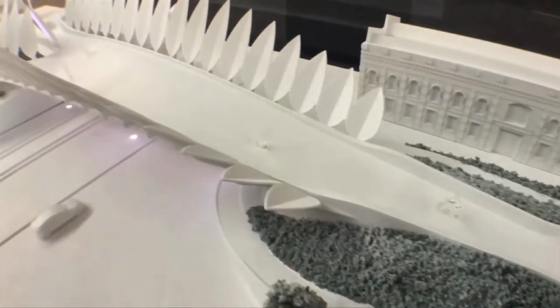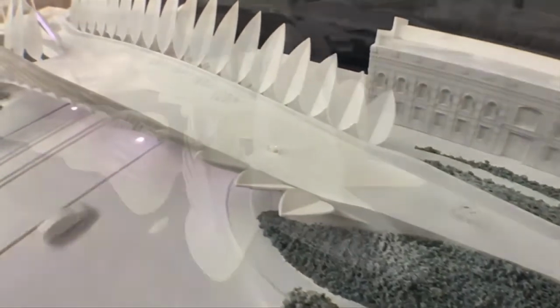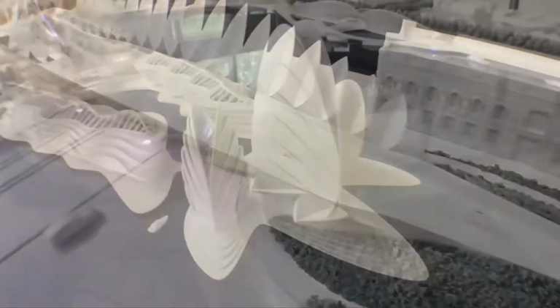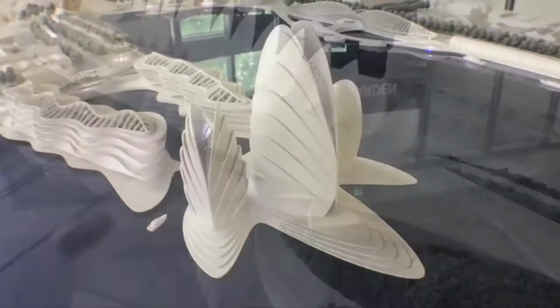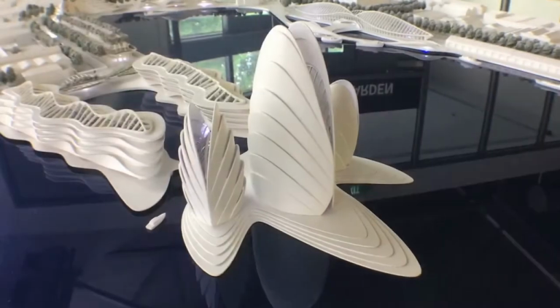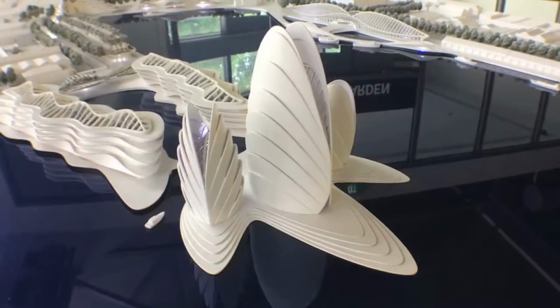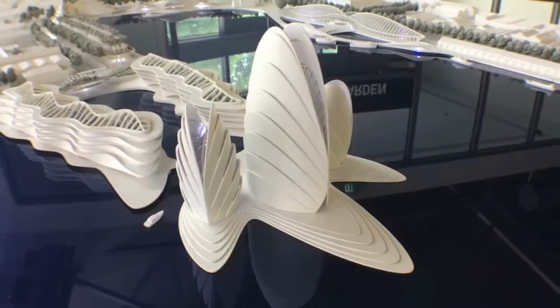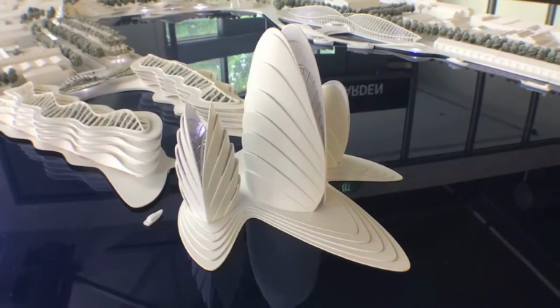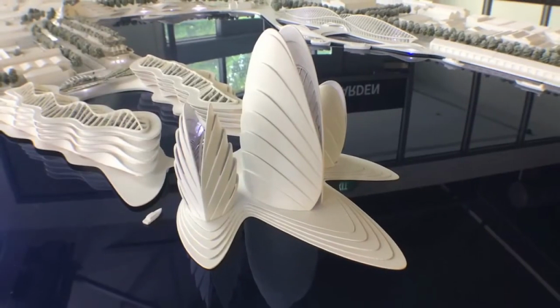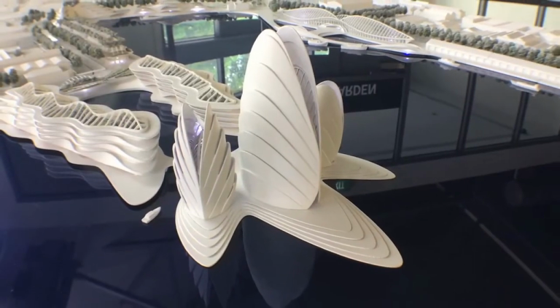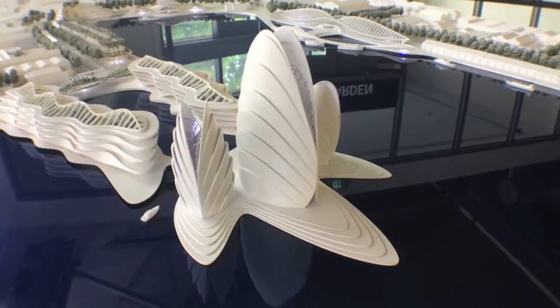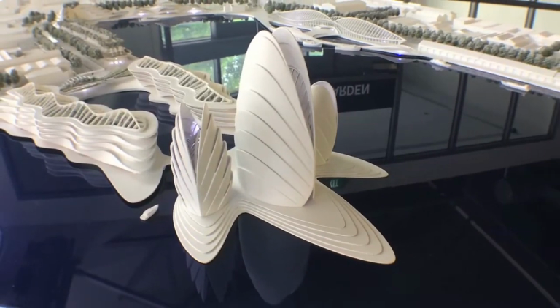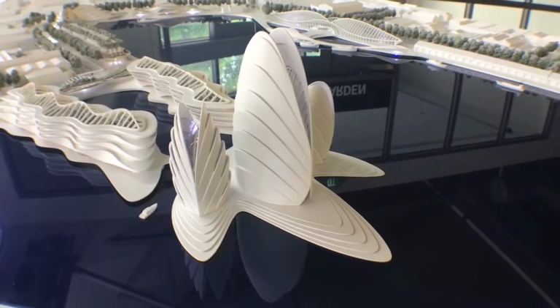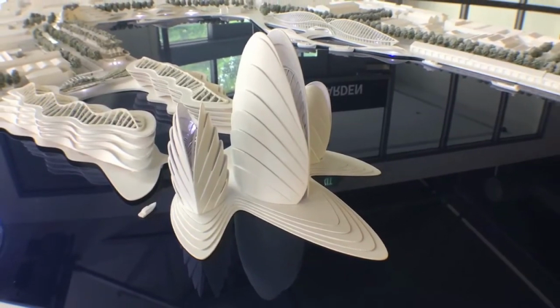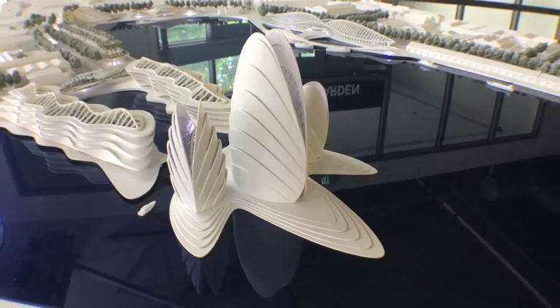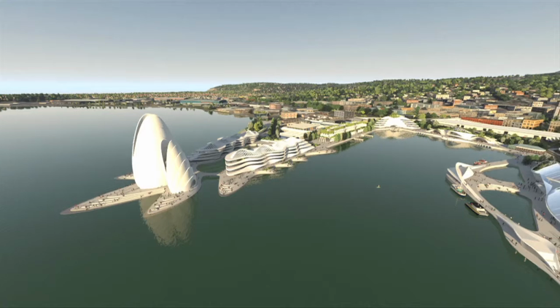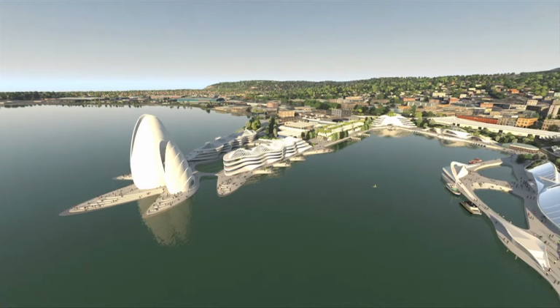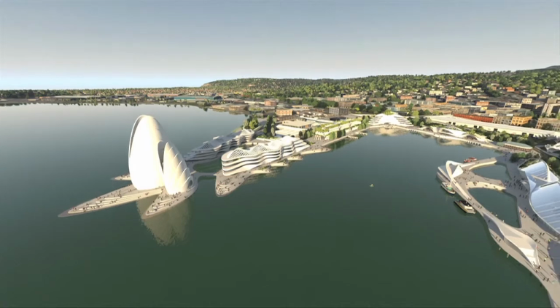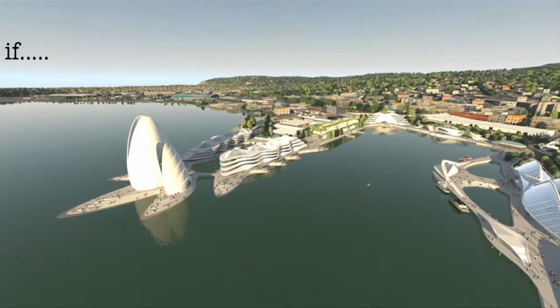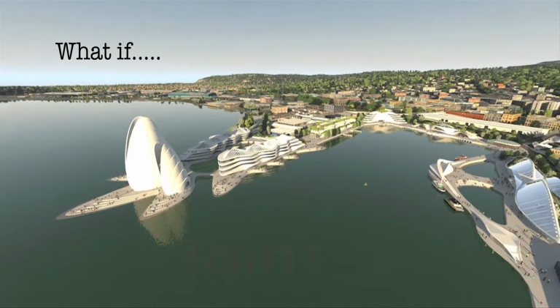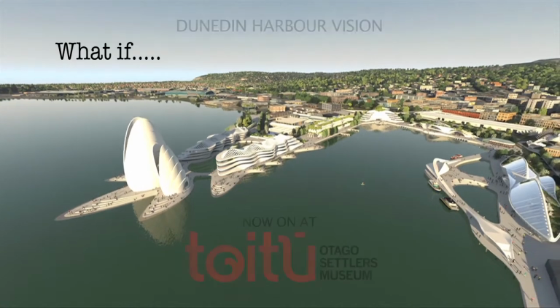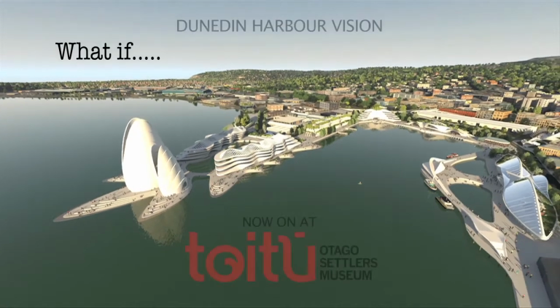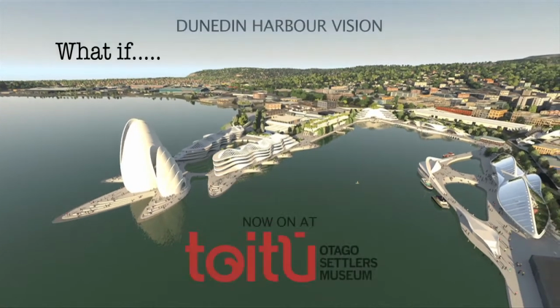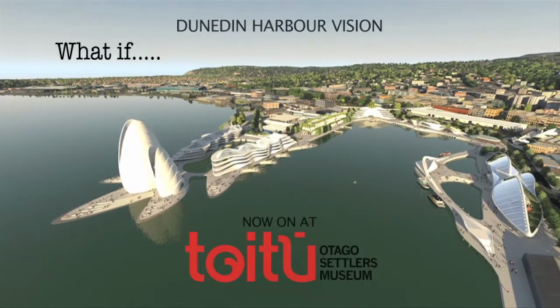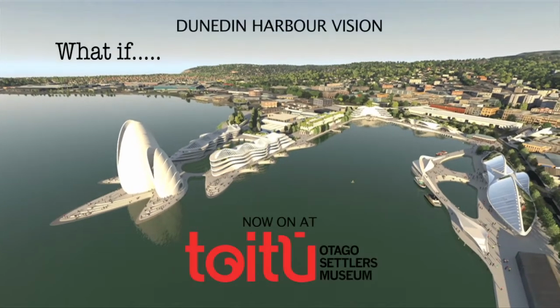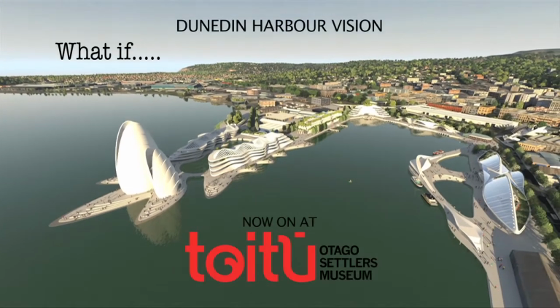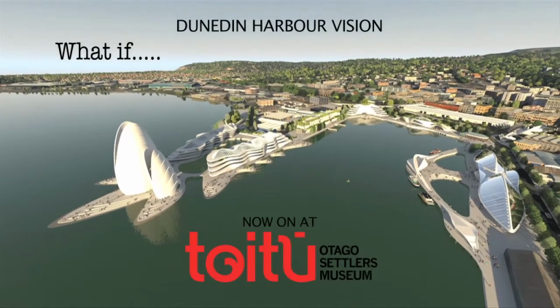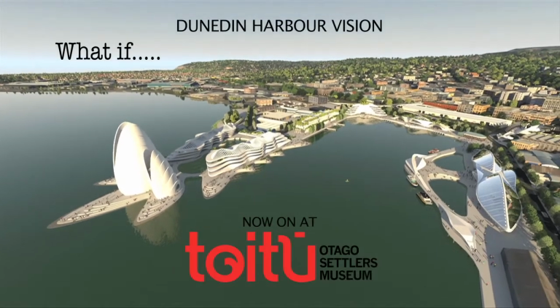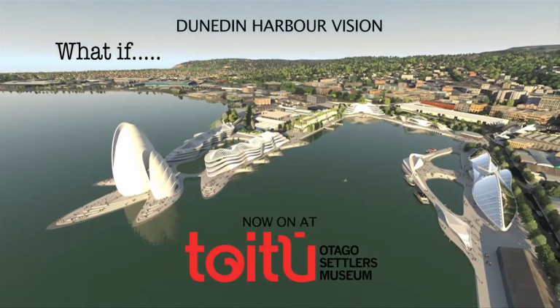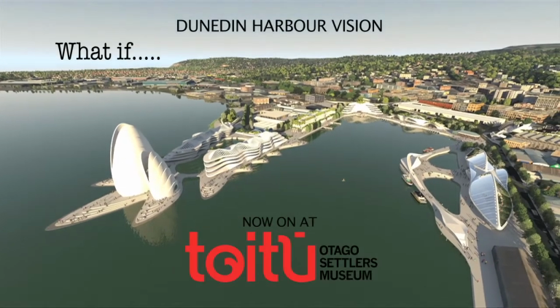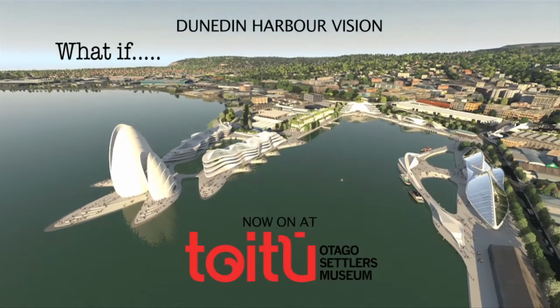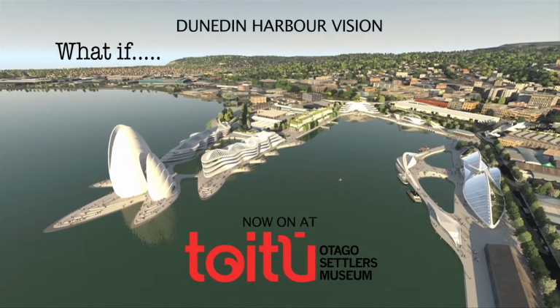What if? See the ideas and designs suggested for the Dunedin Harbour at Toitu Otago Settlers Museum.